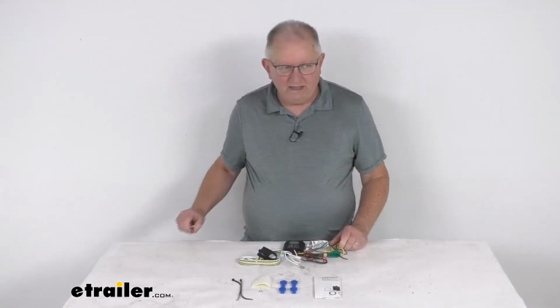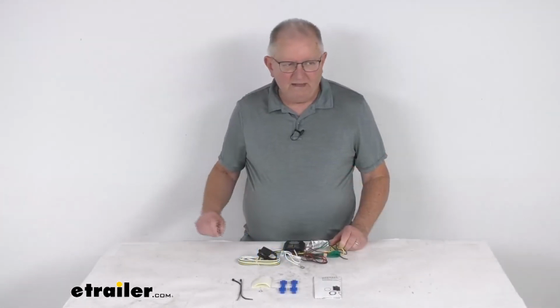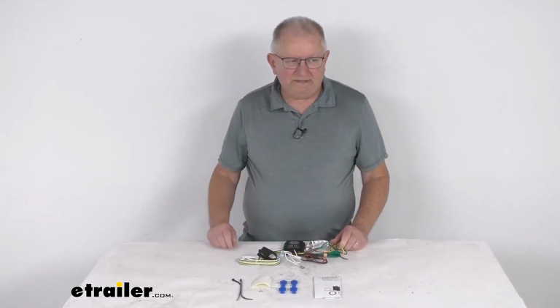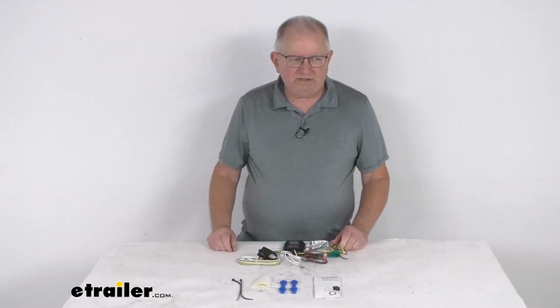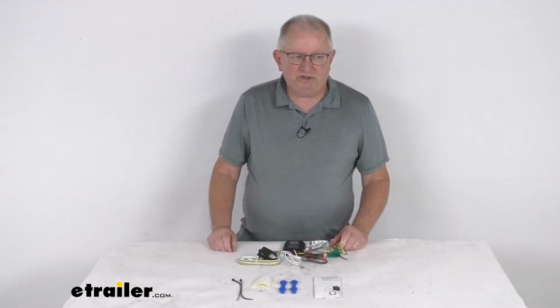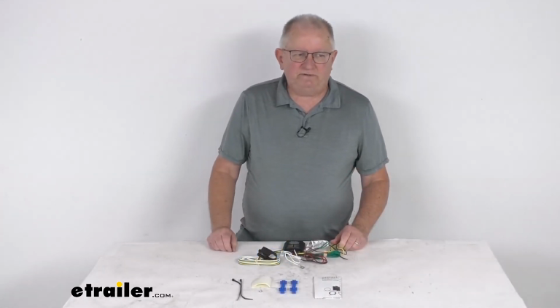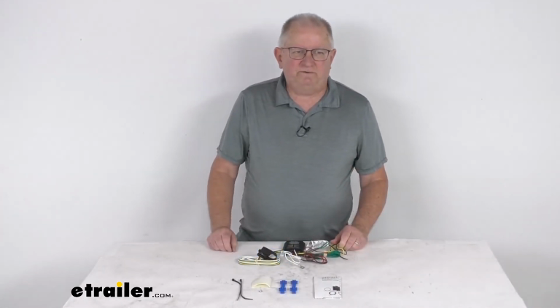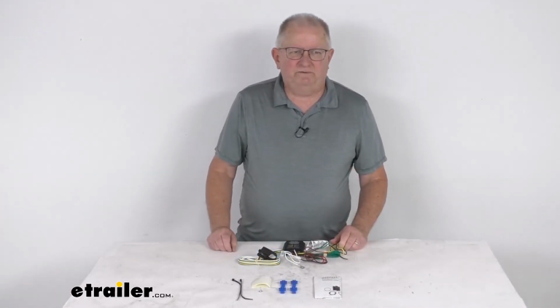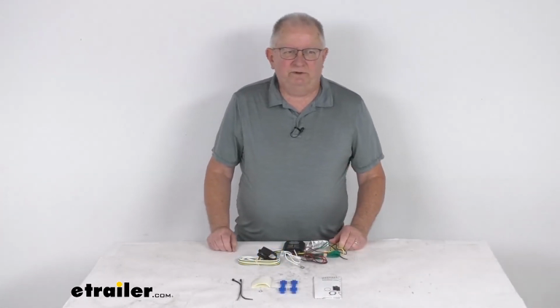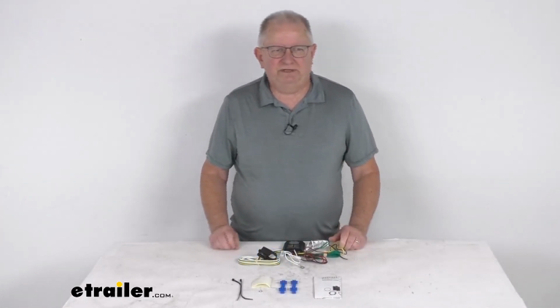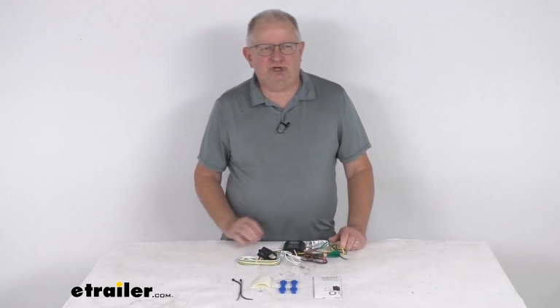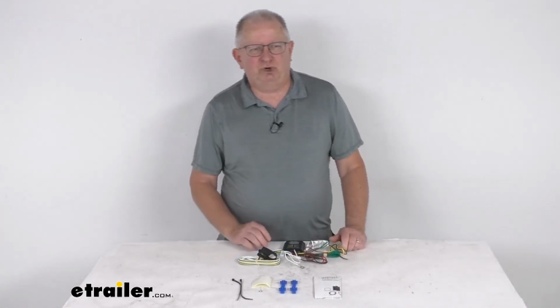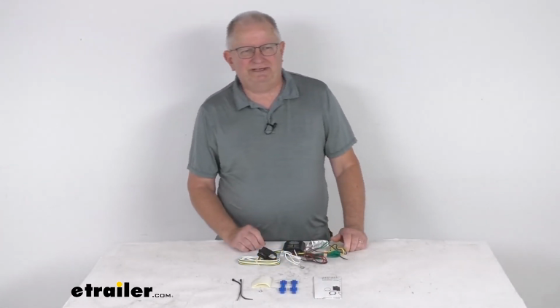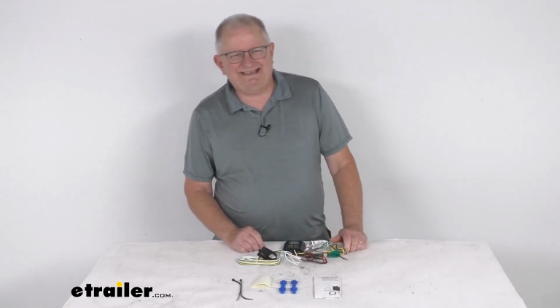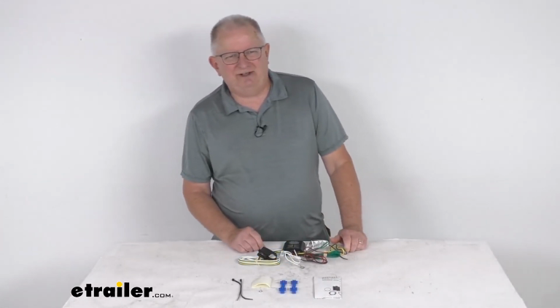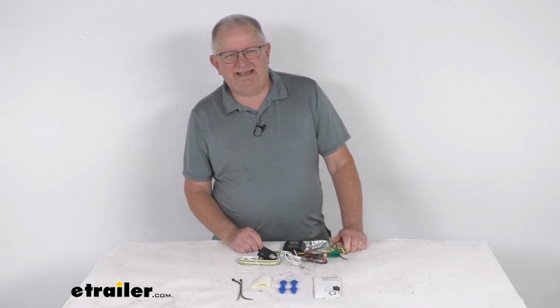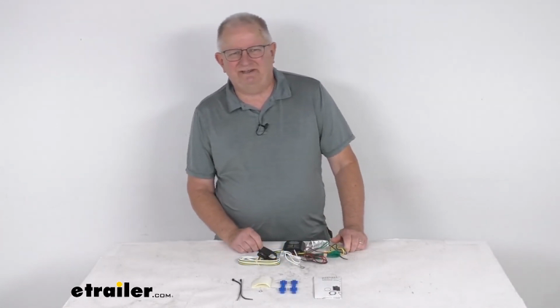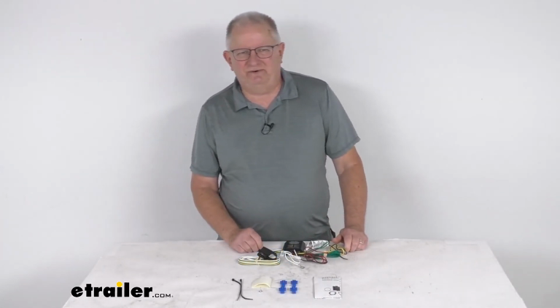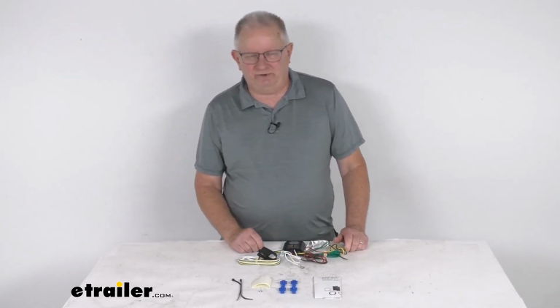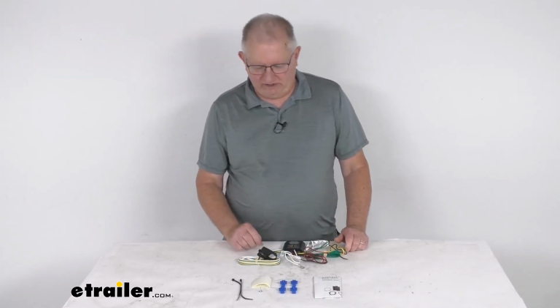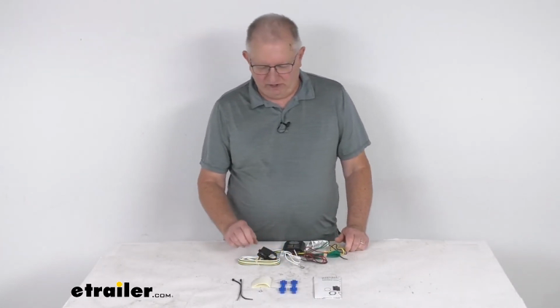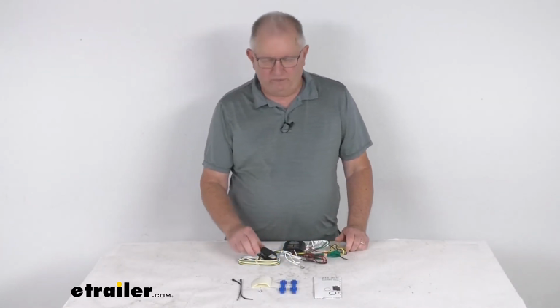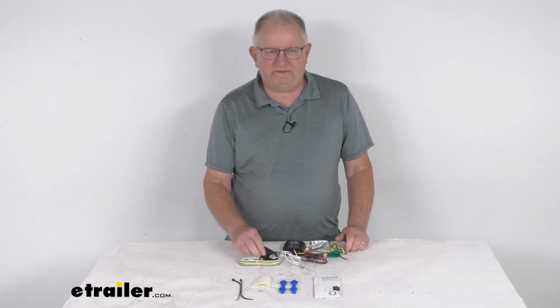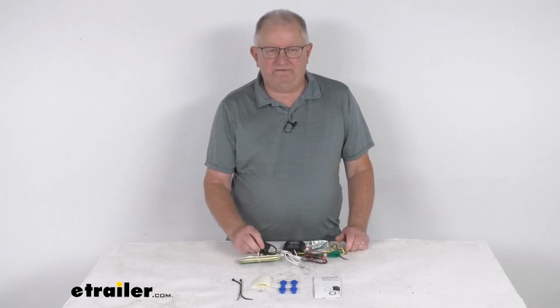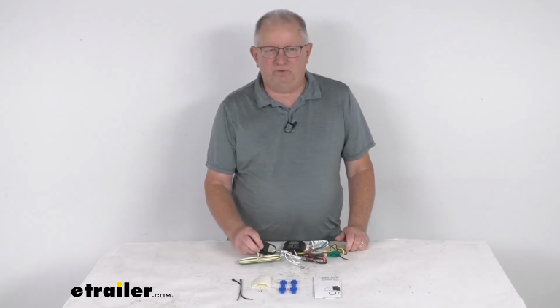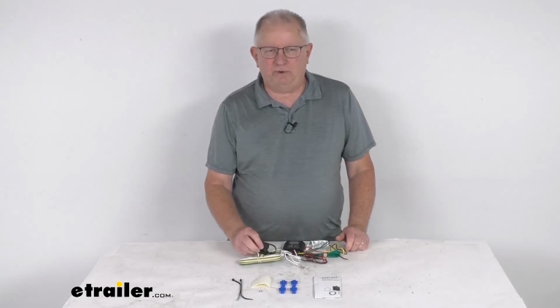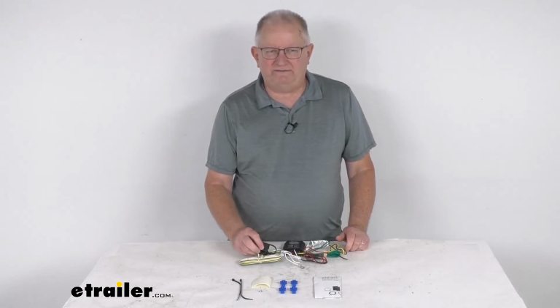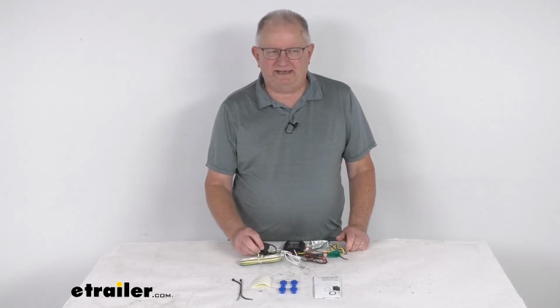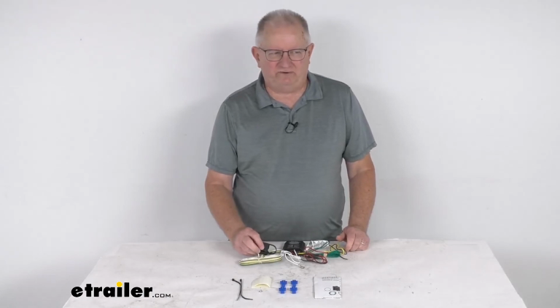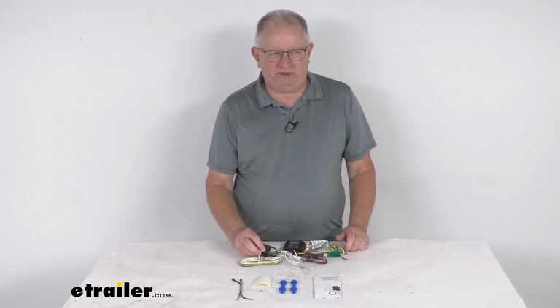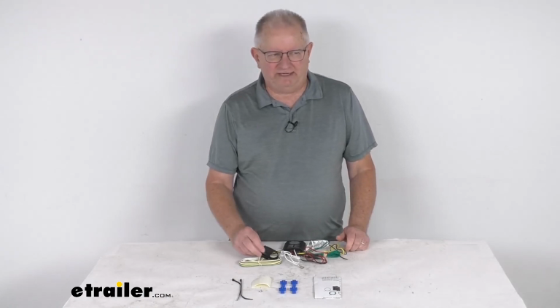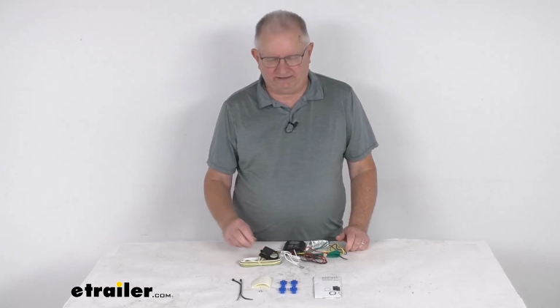That should do it for the review on this CURT tail light converter with the four-way flat trailer connector.